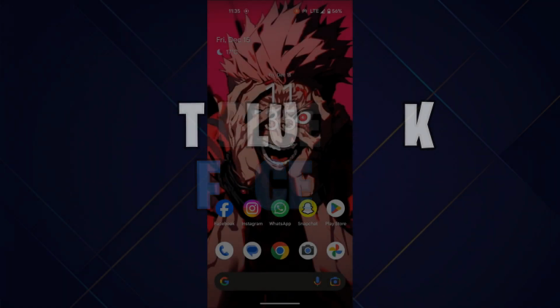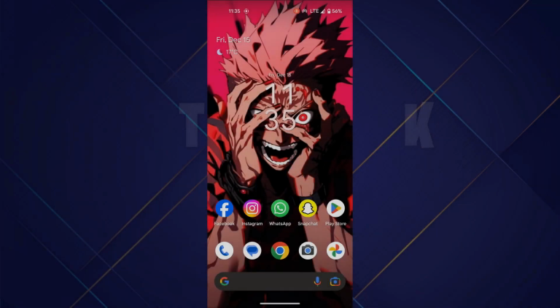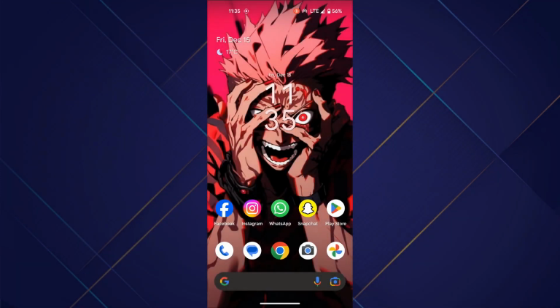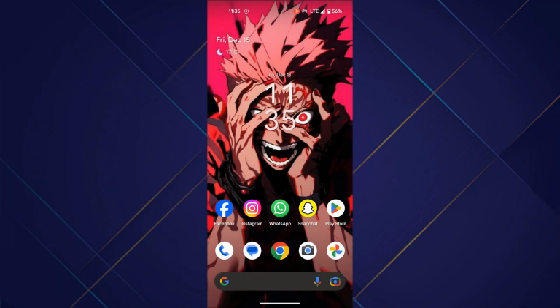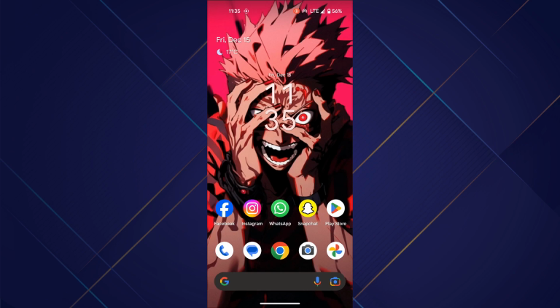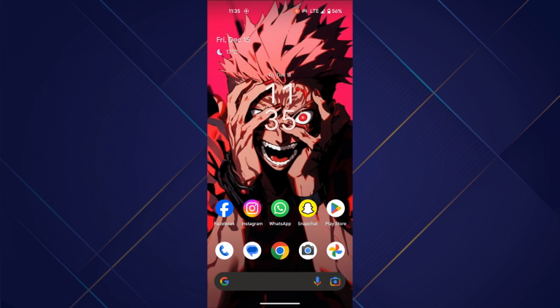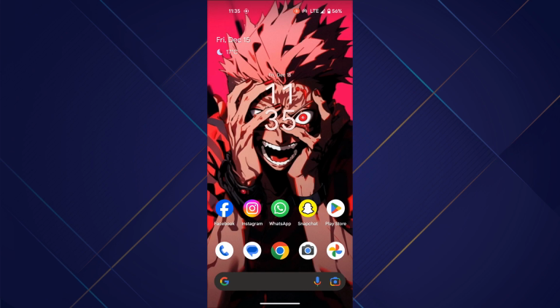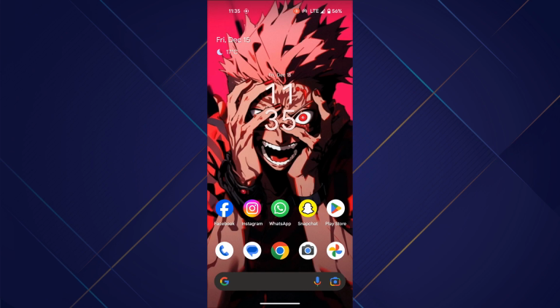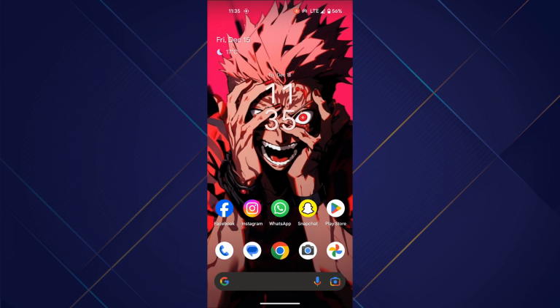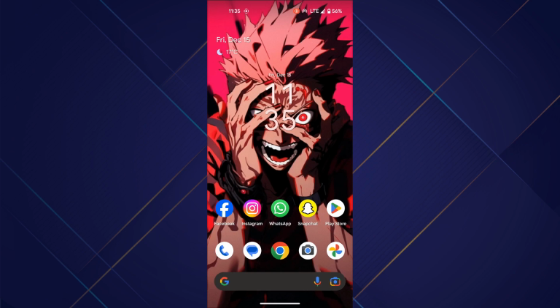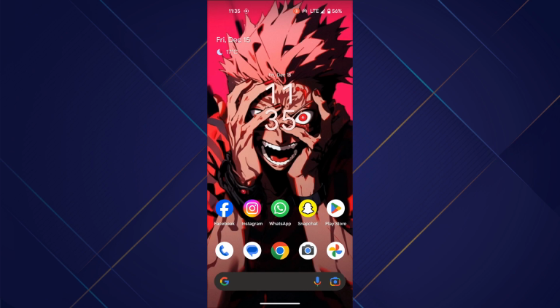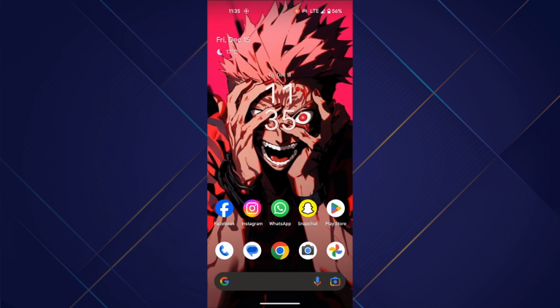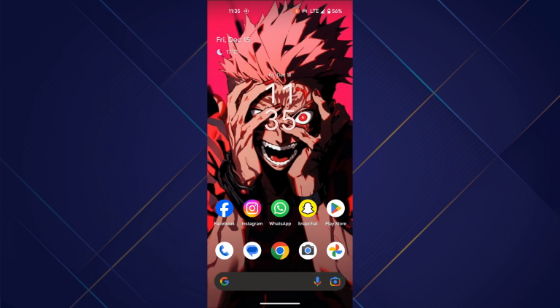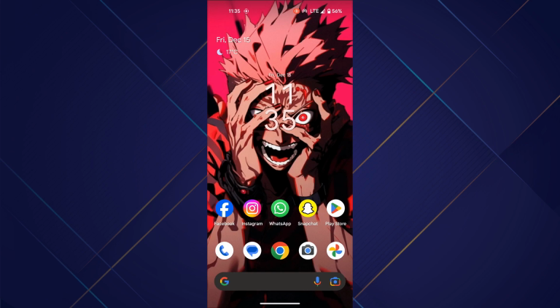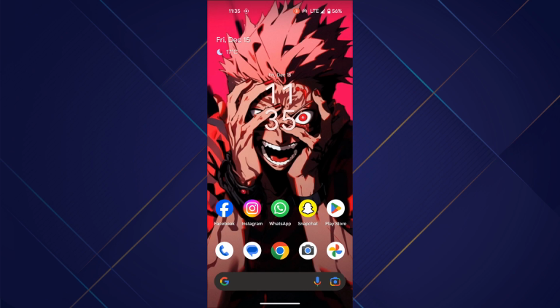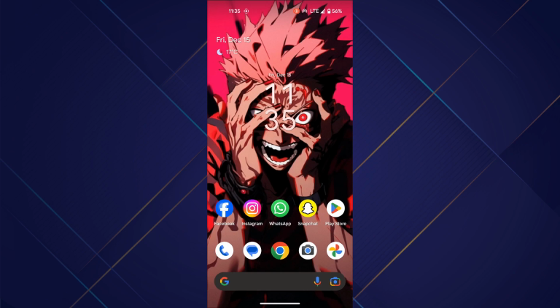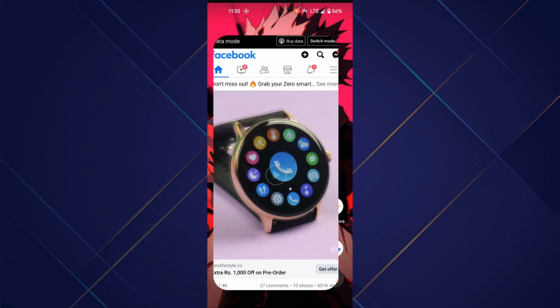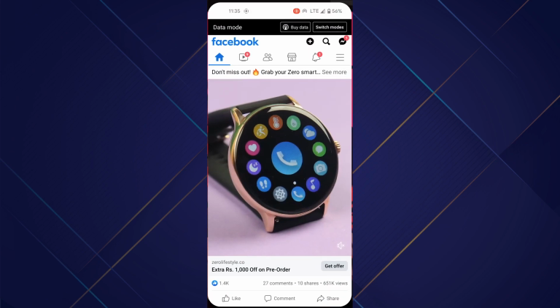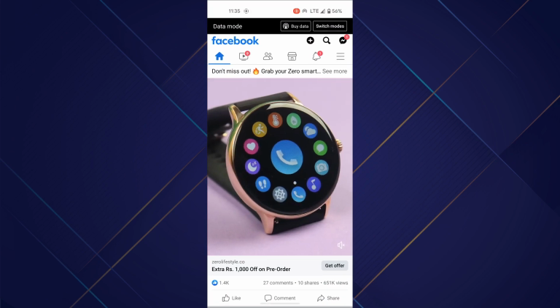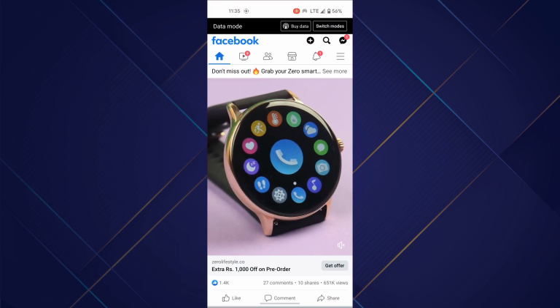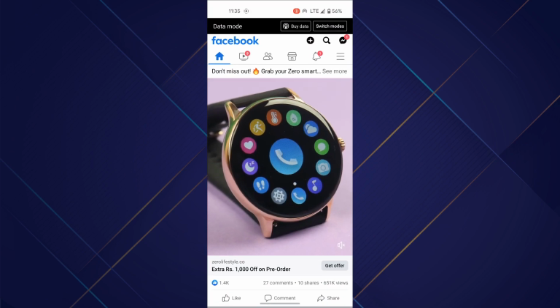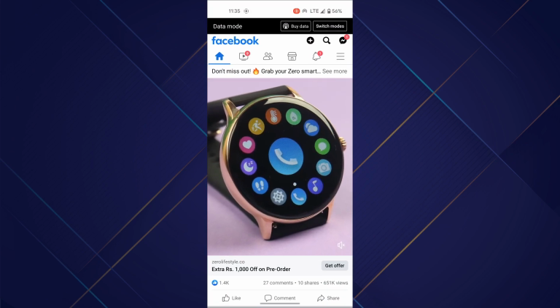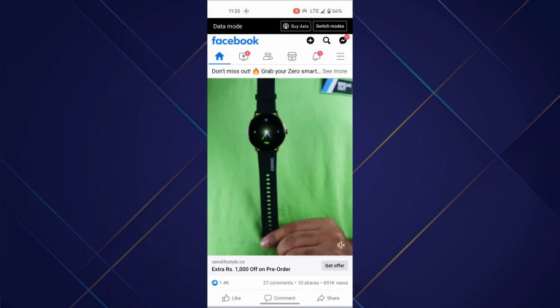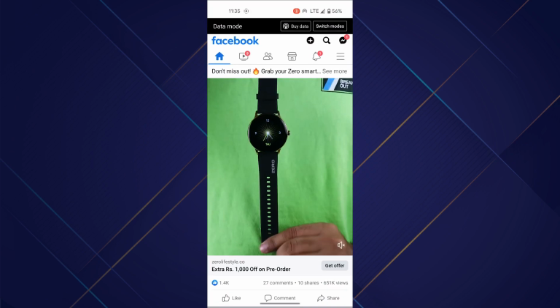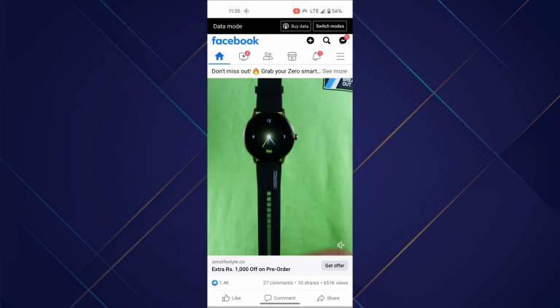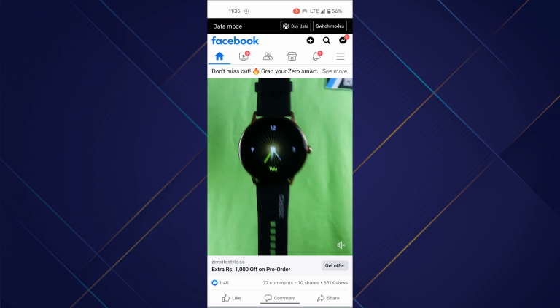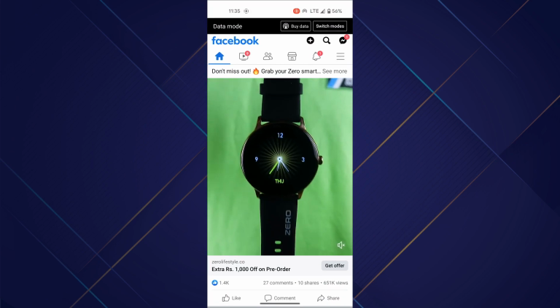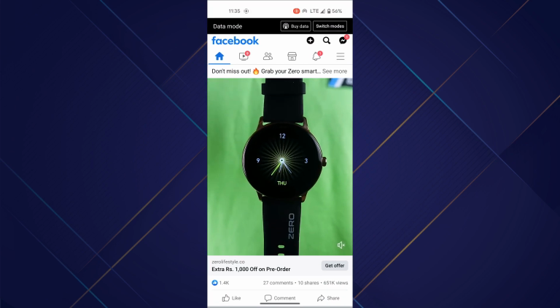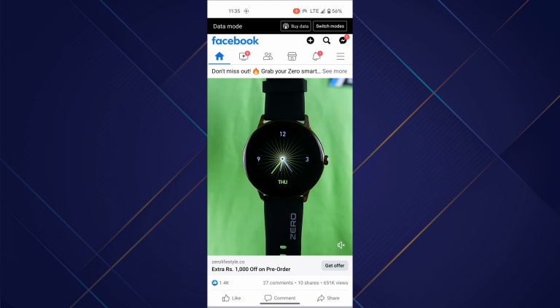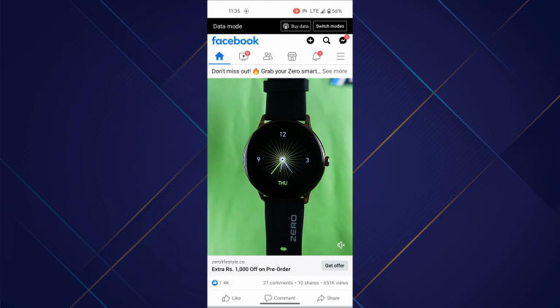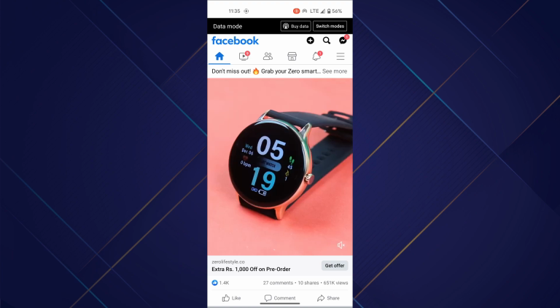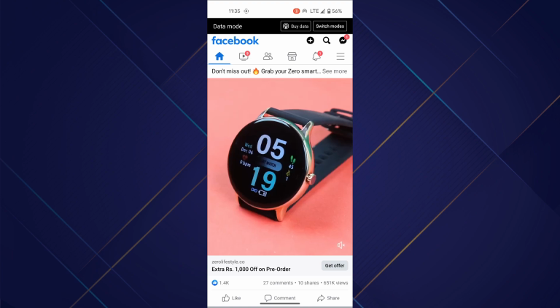First of all, open the Facebook app on your mobile device and make sure to update it to the latest version available.